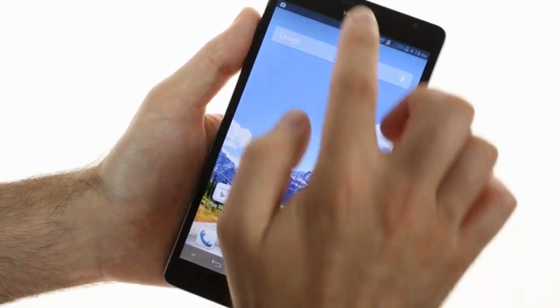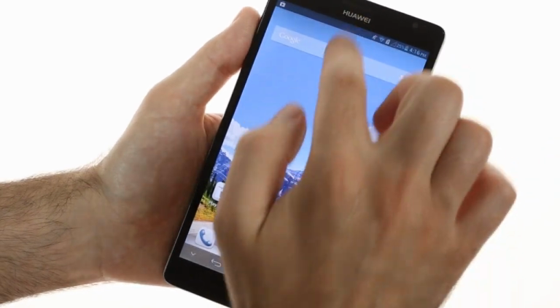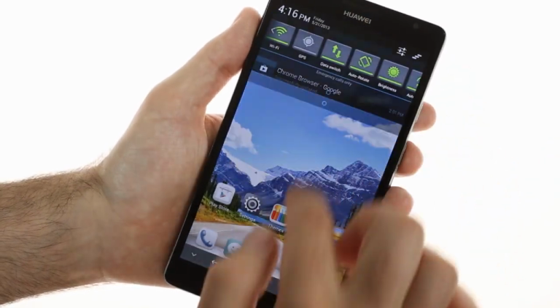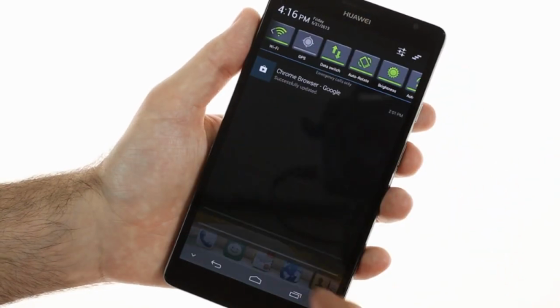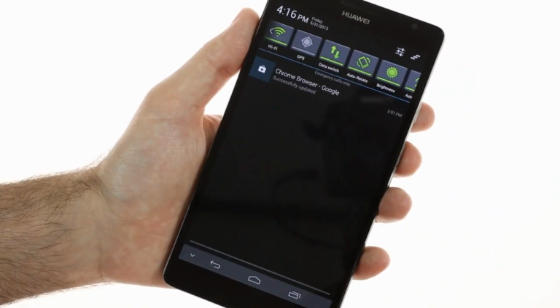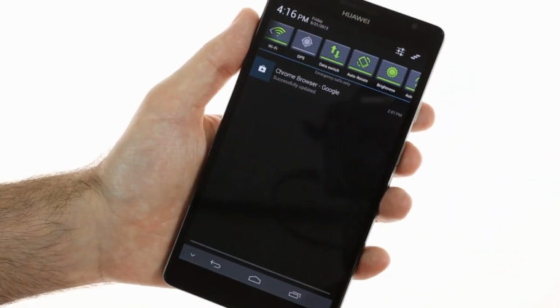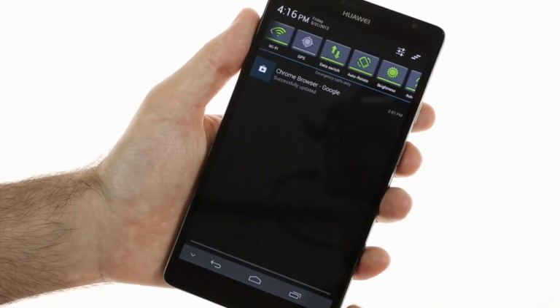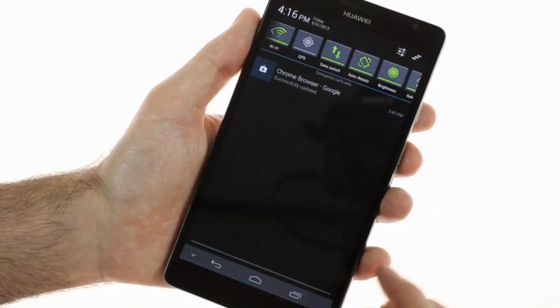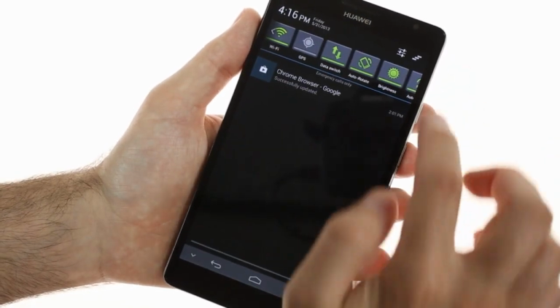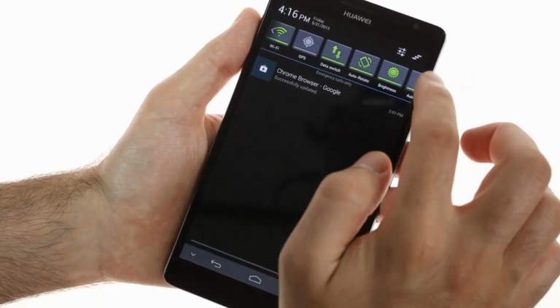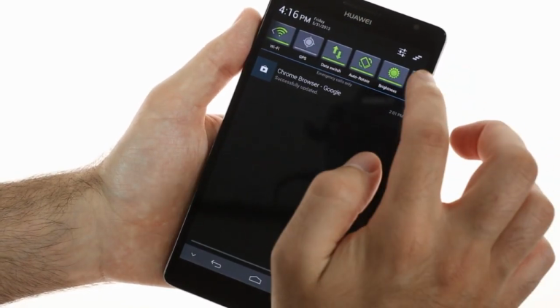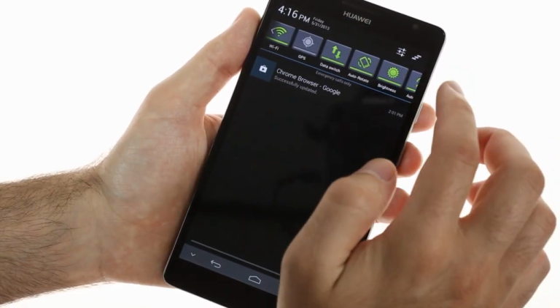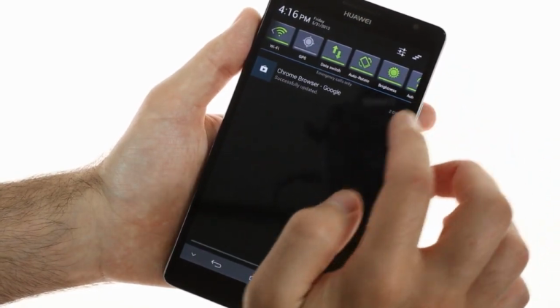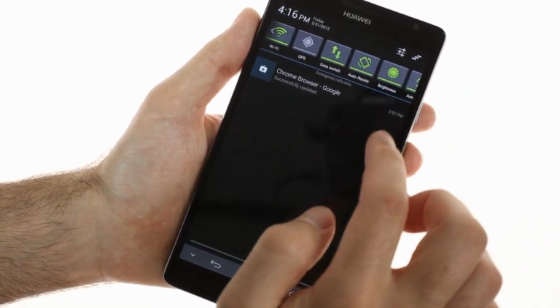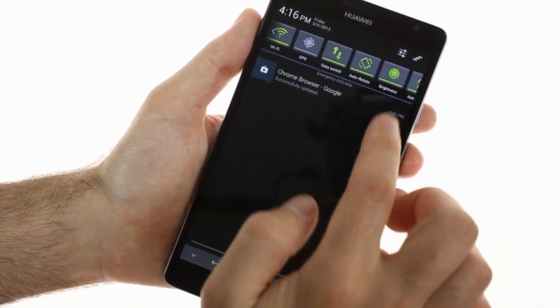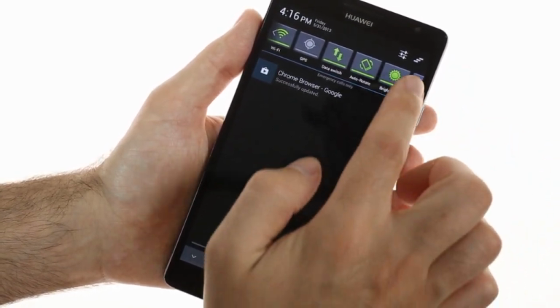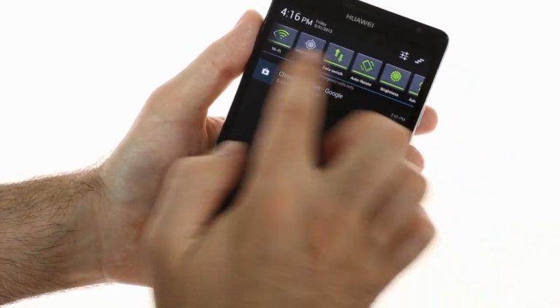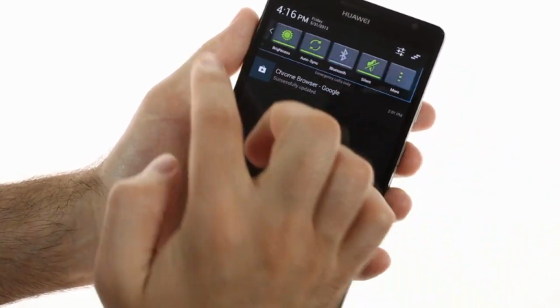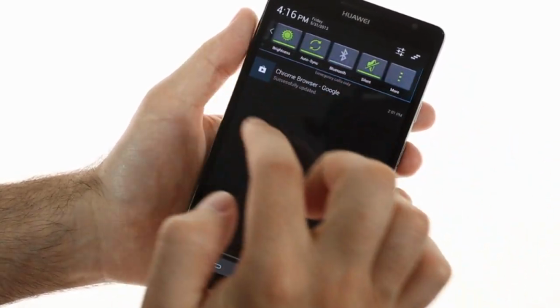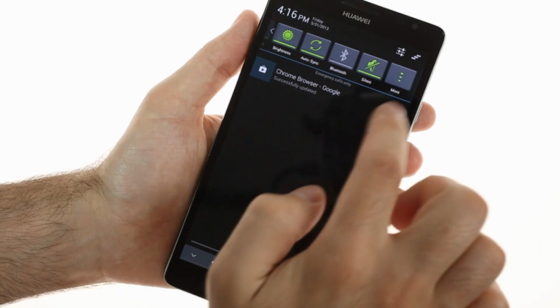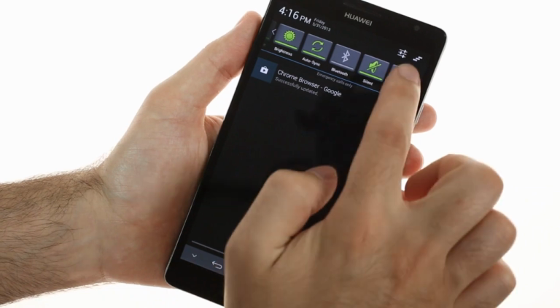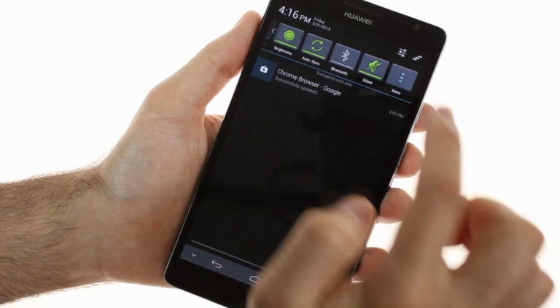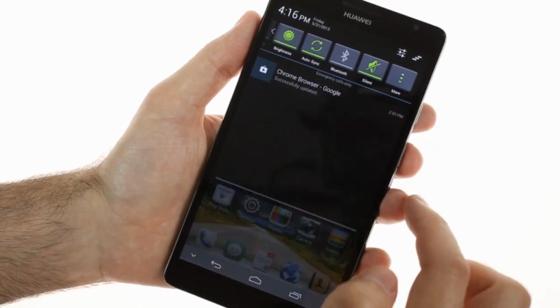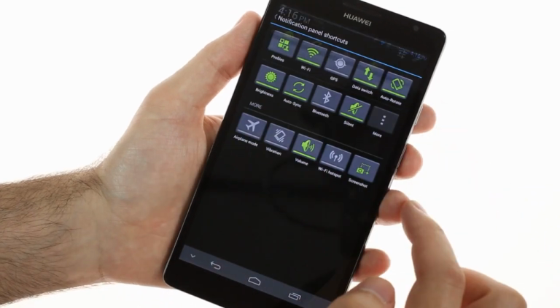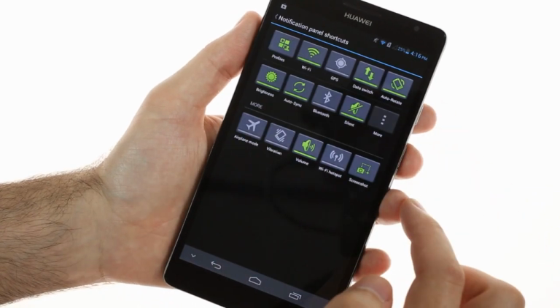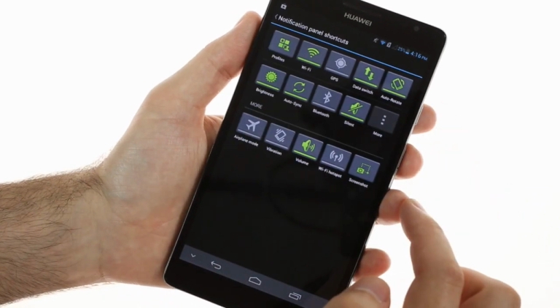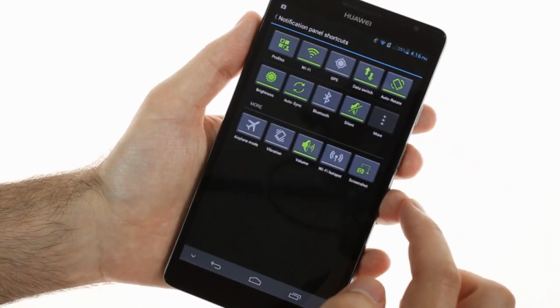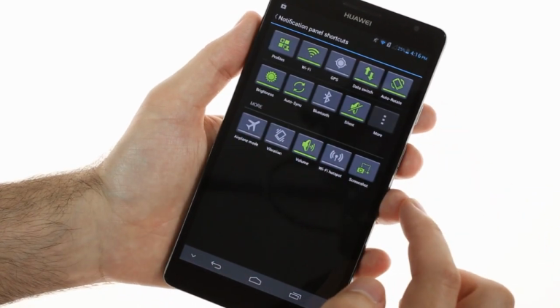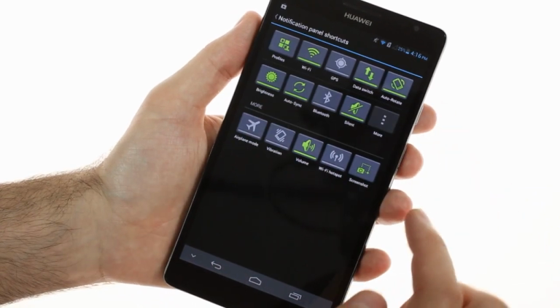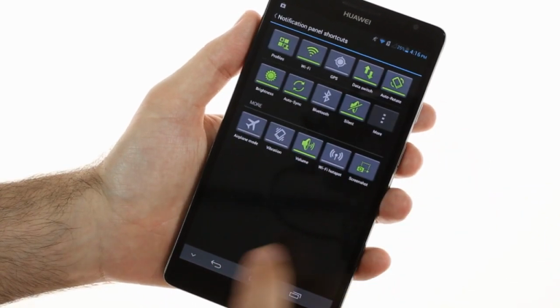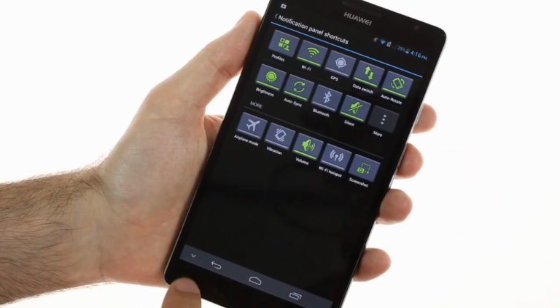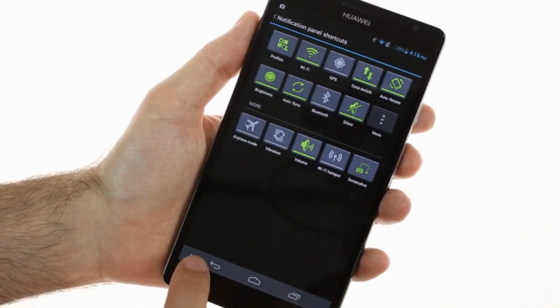The notification area has been equipped with connectivity toggles, which you are free to arrange as you please.